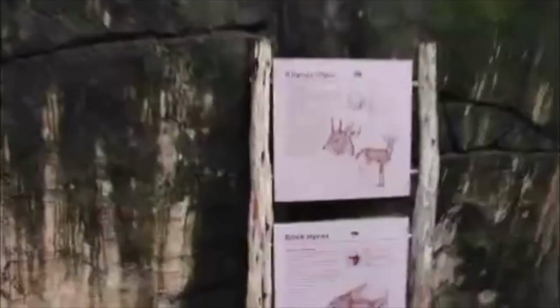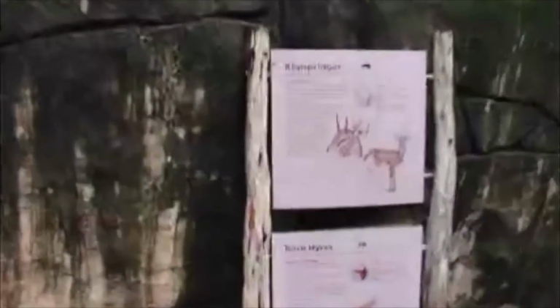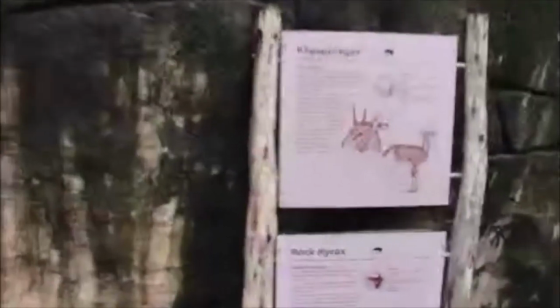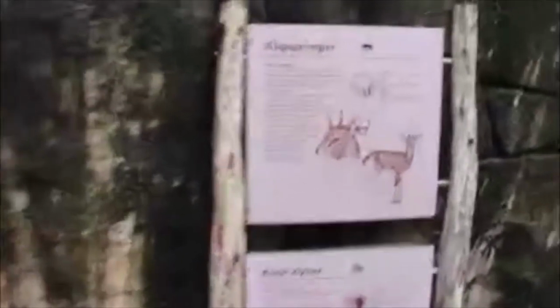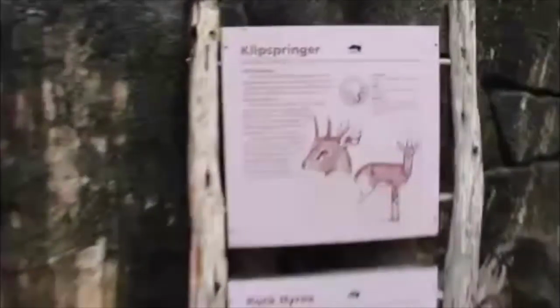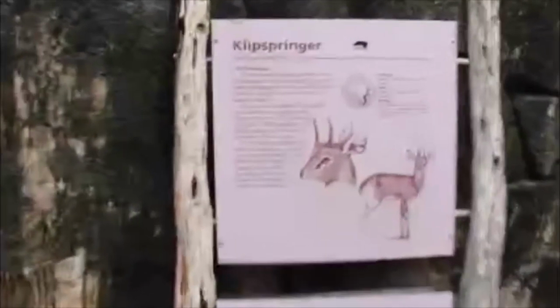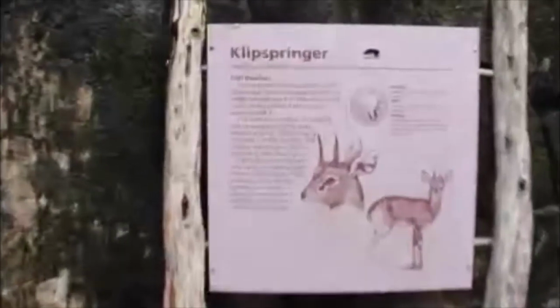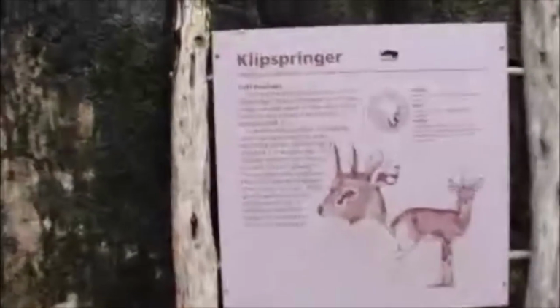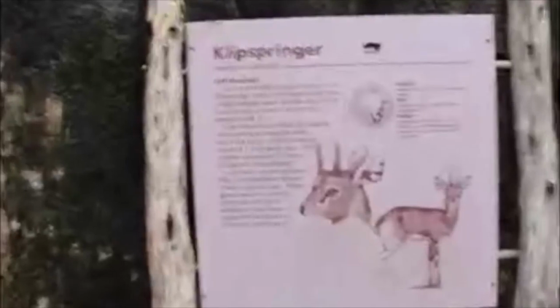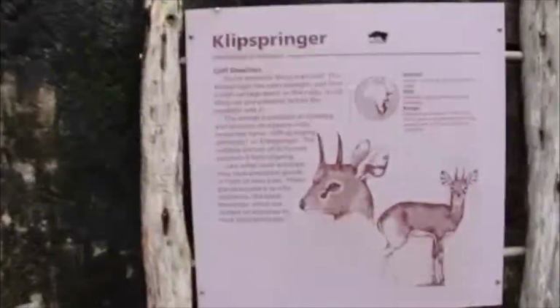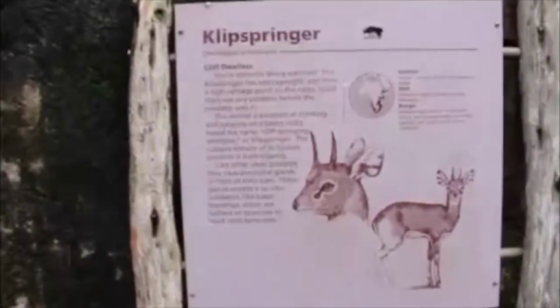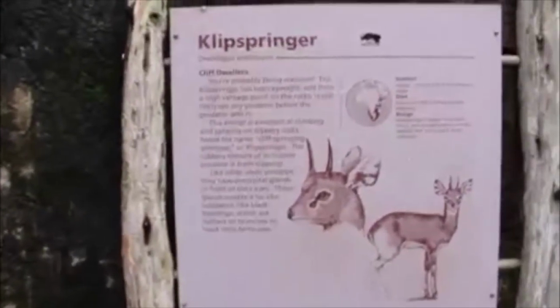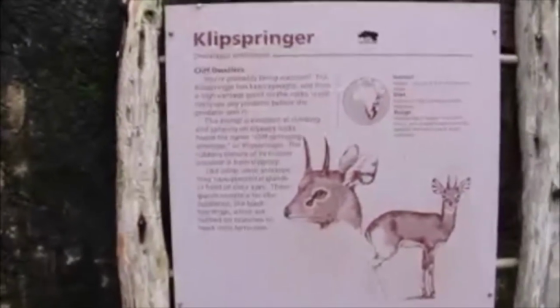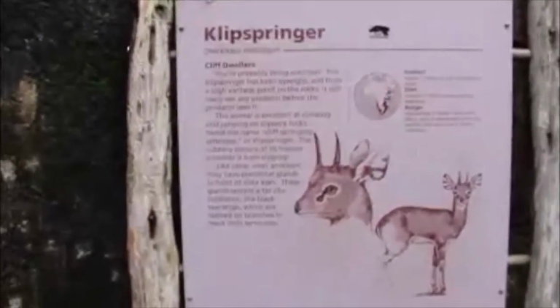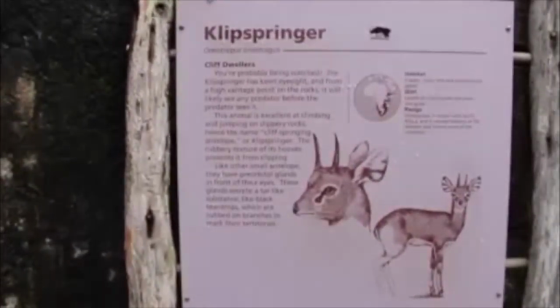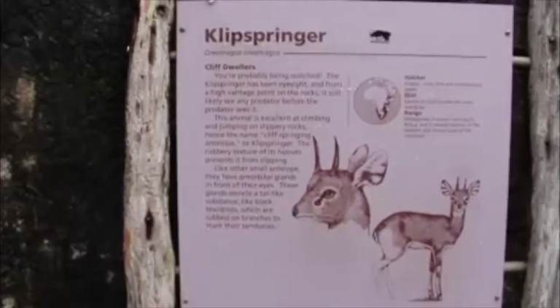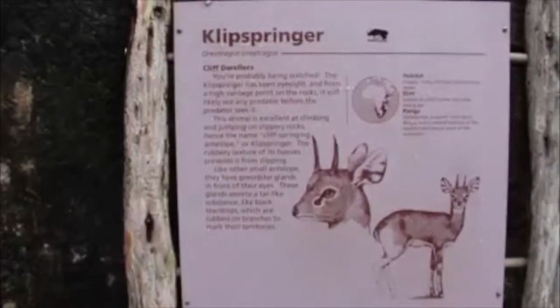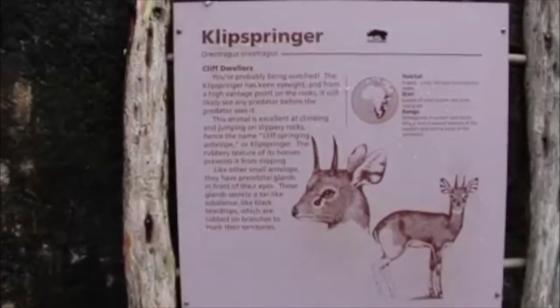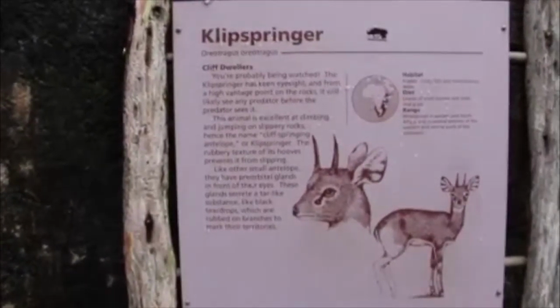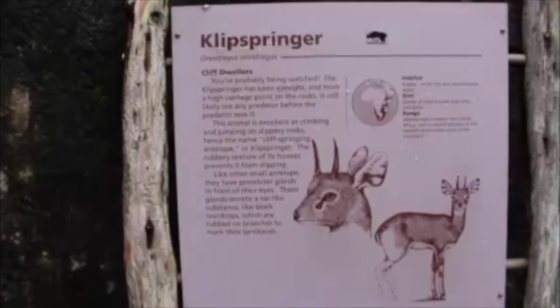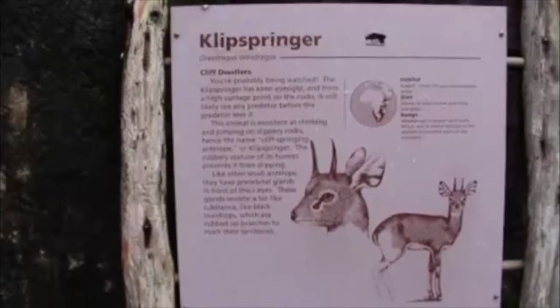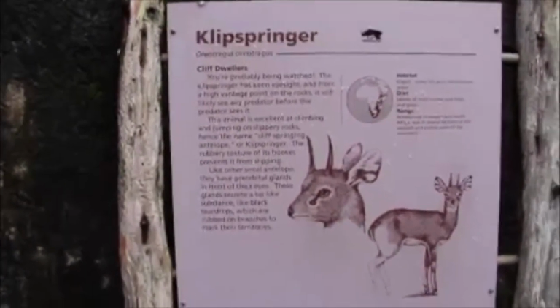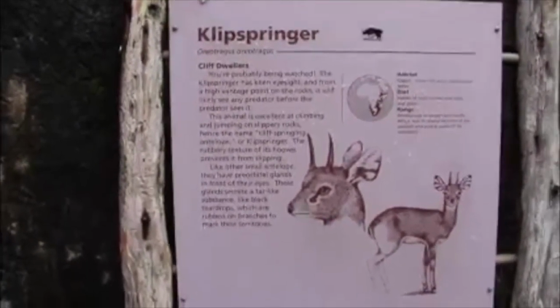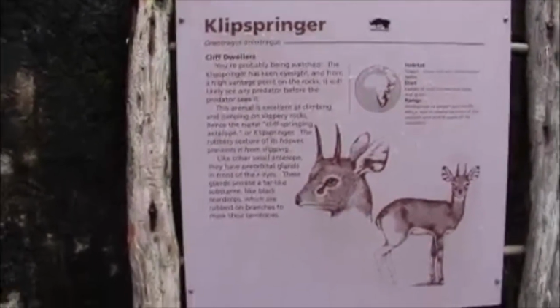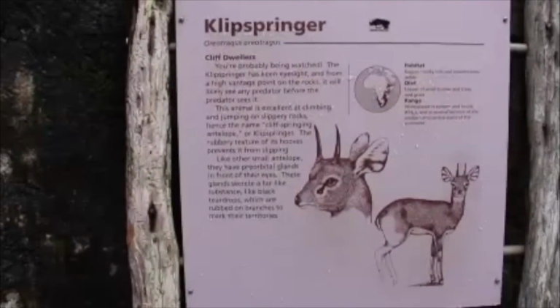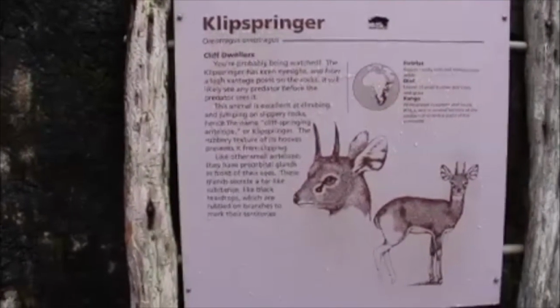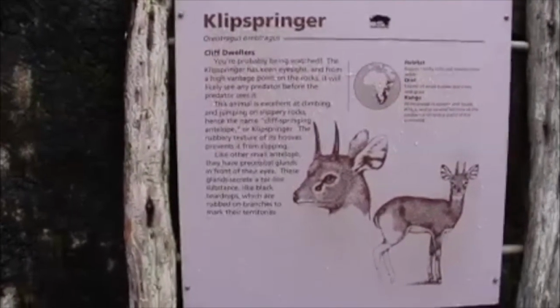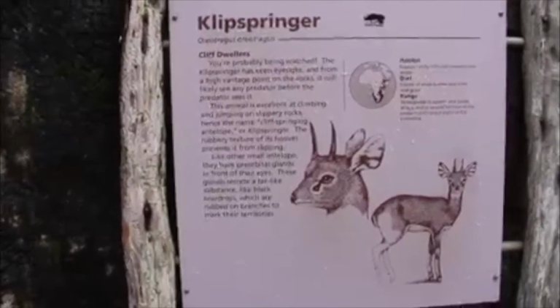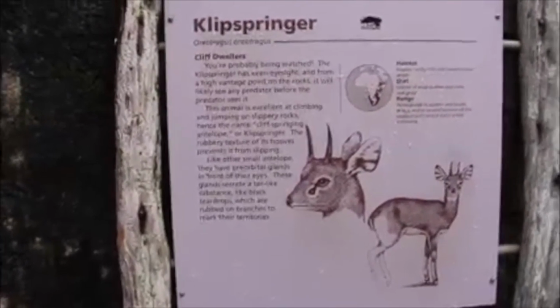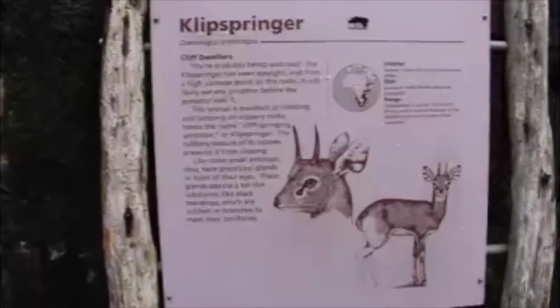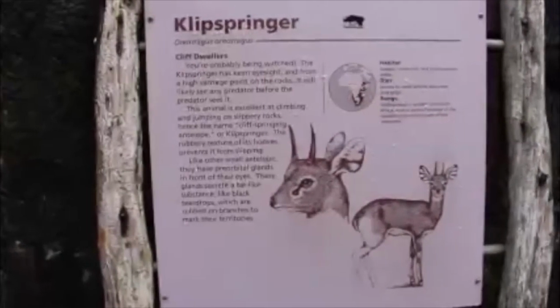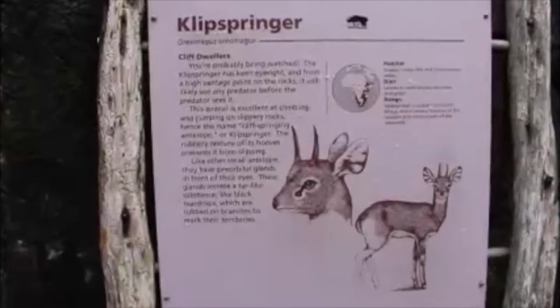Looking up at the rocks, visitors see a klipspringer greatly resembling a mountain goat.